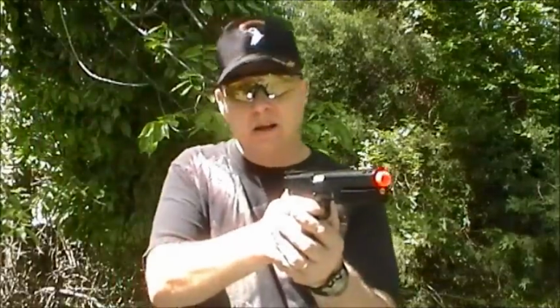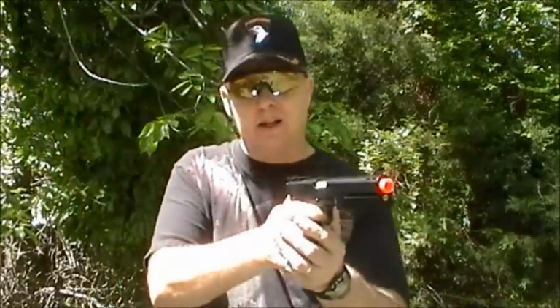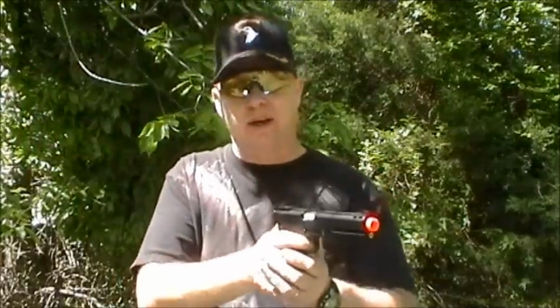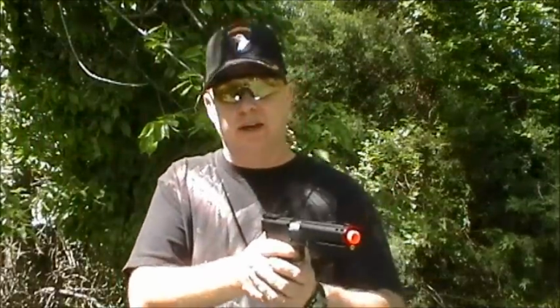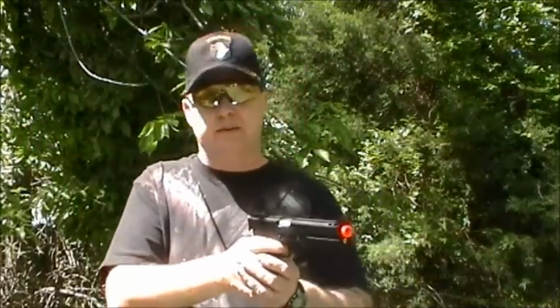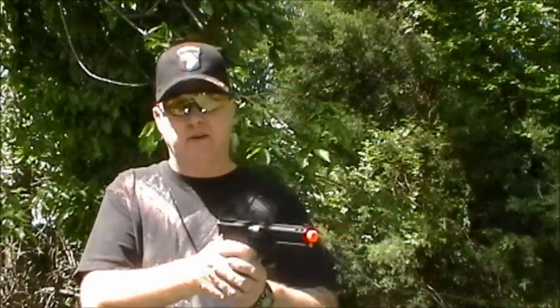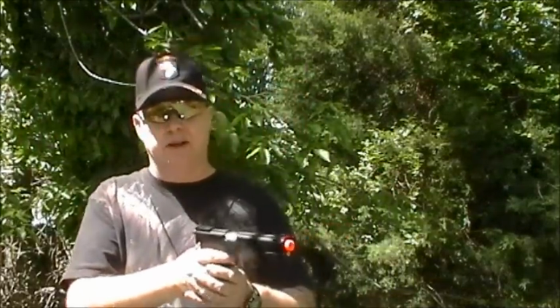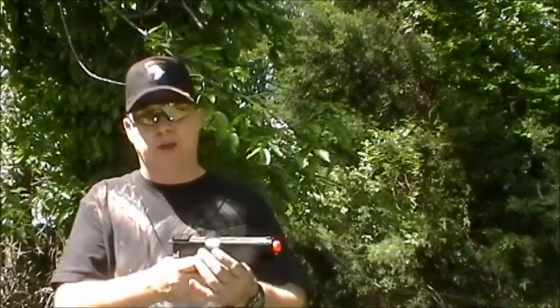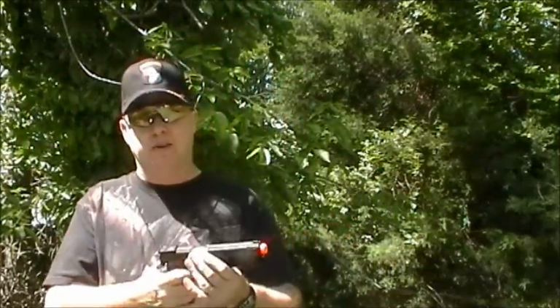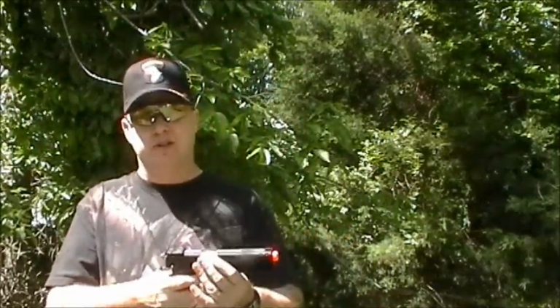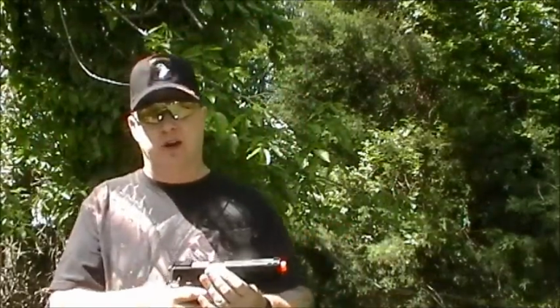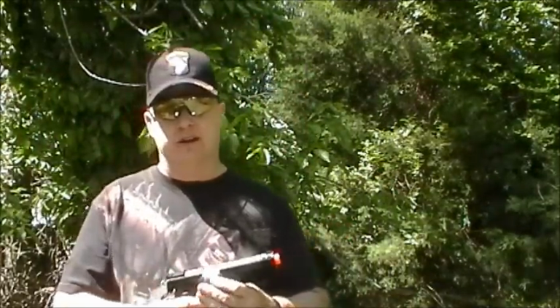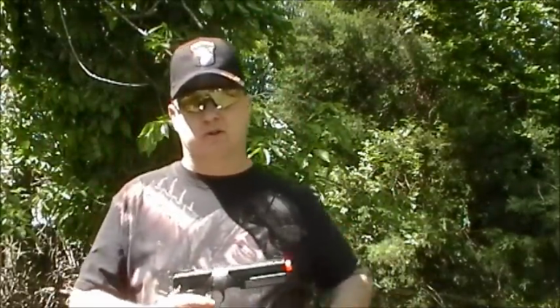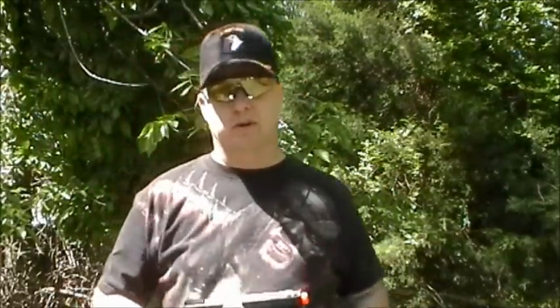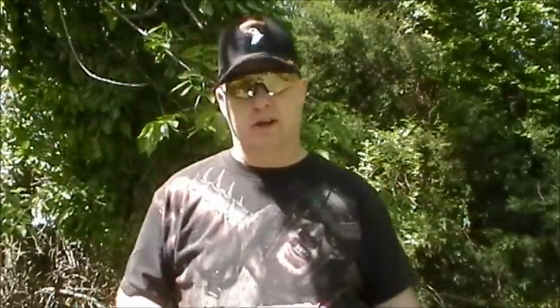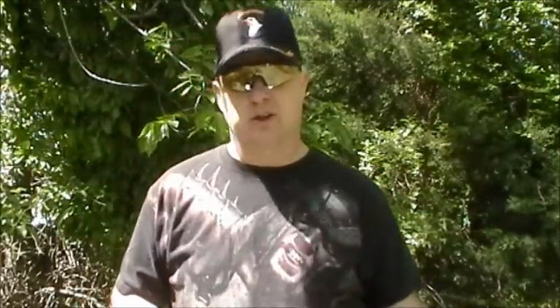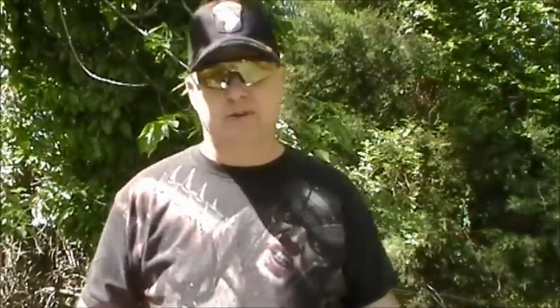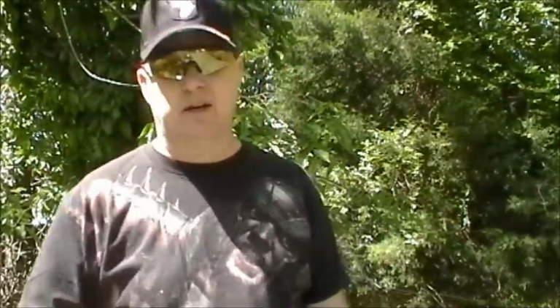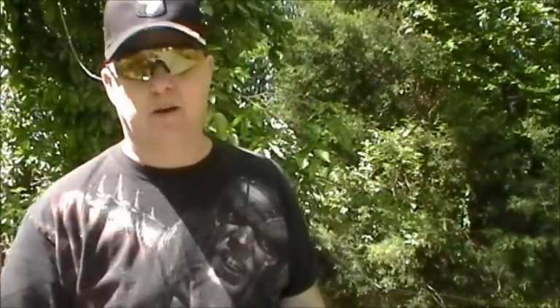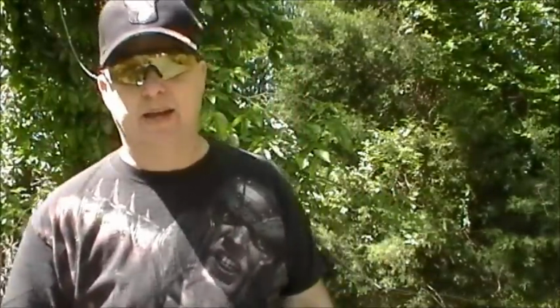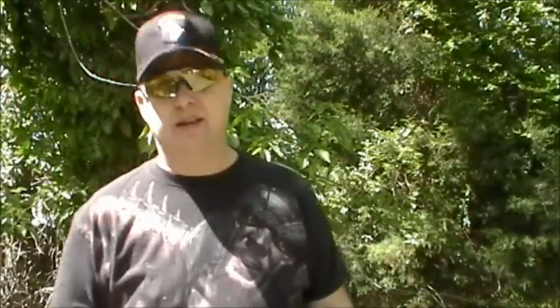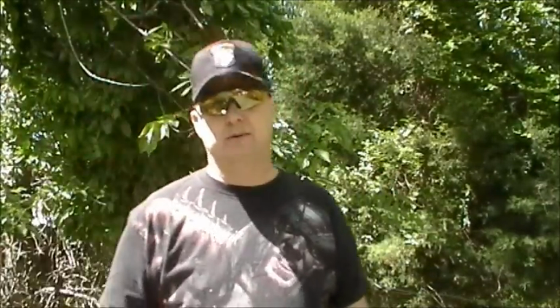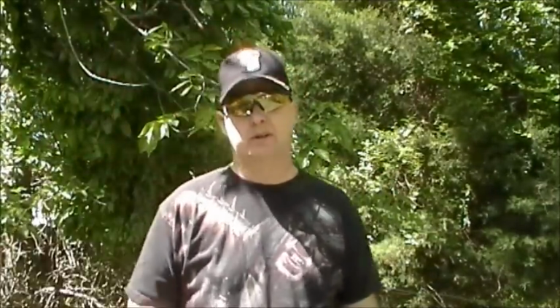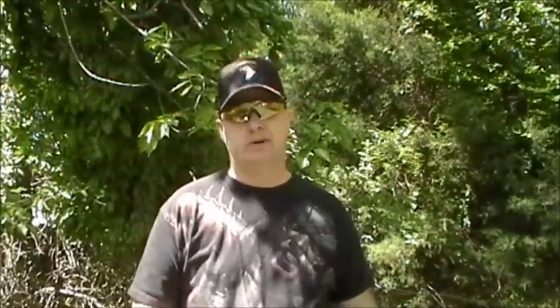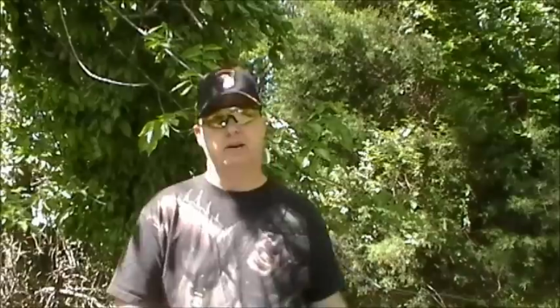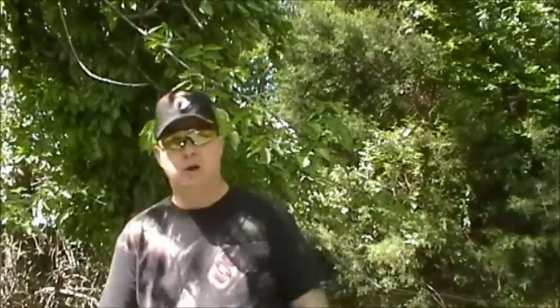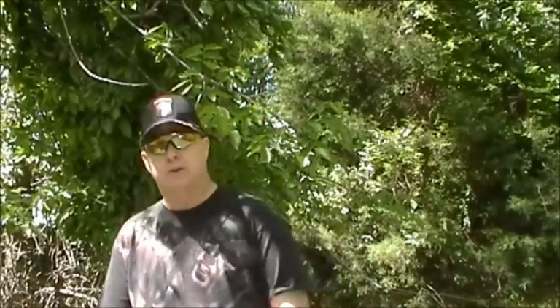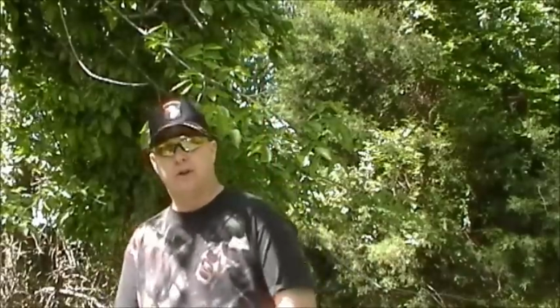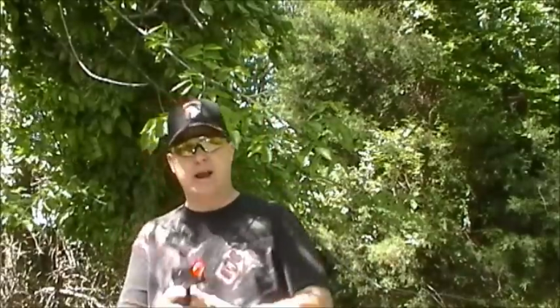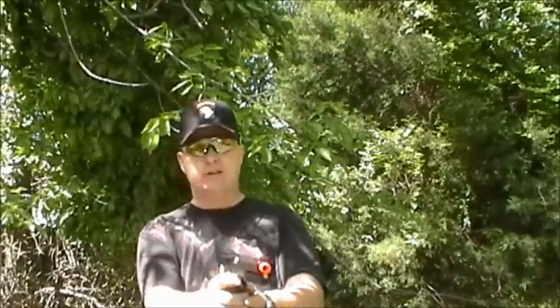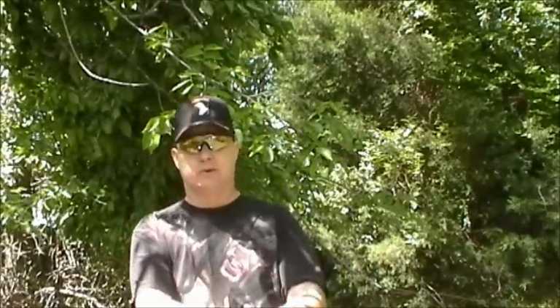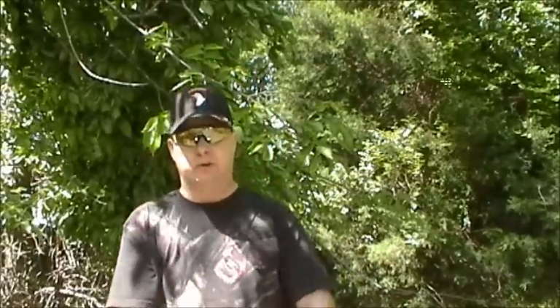Hello again everybody, this is Derek at ScreamingGoalAirsoft.com and today I'm coming to you again with another handgun review.